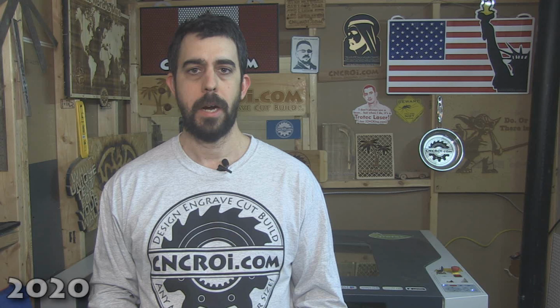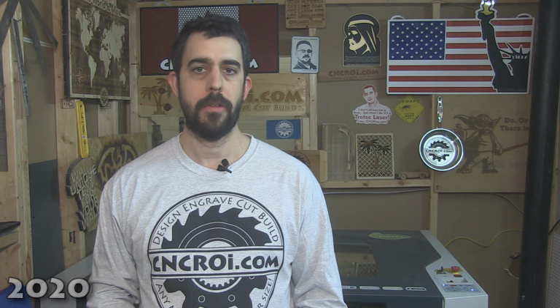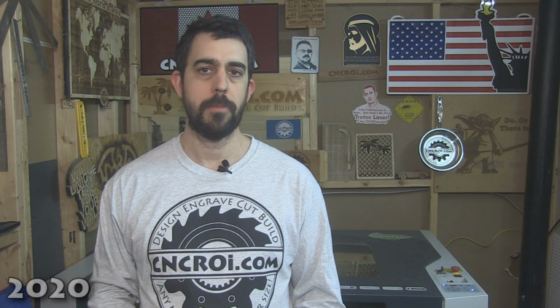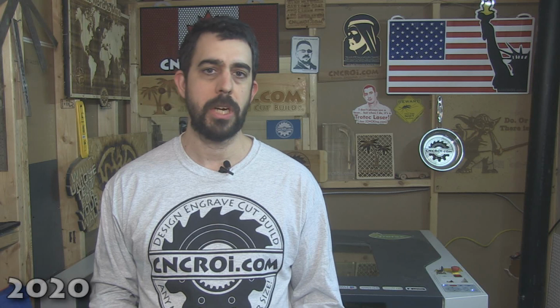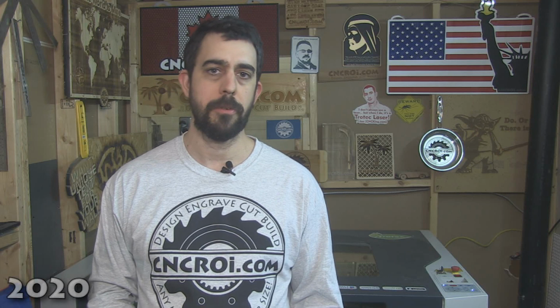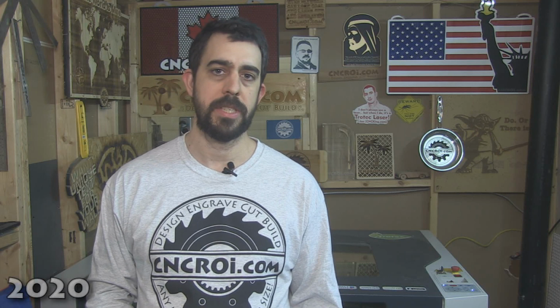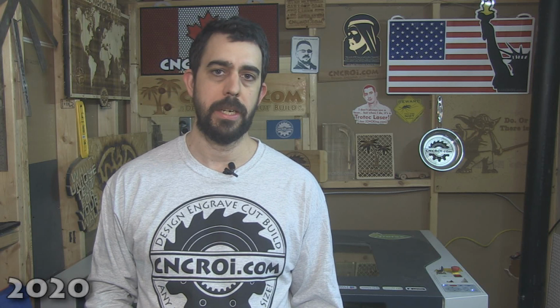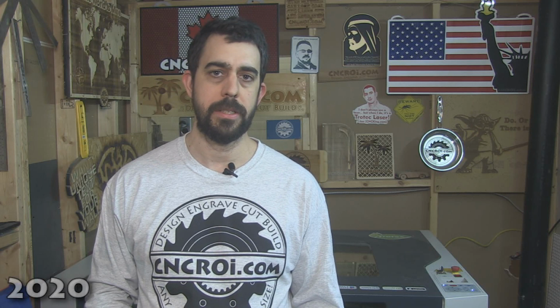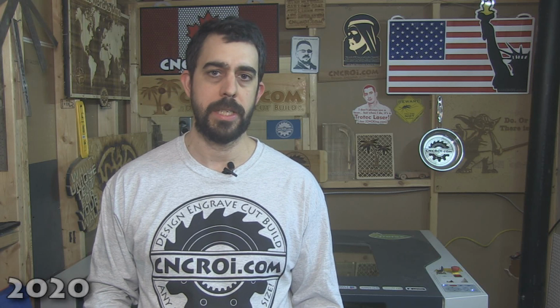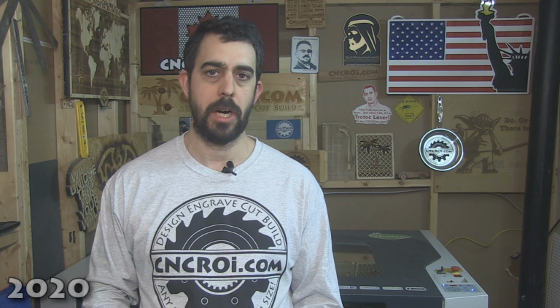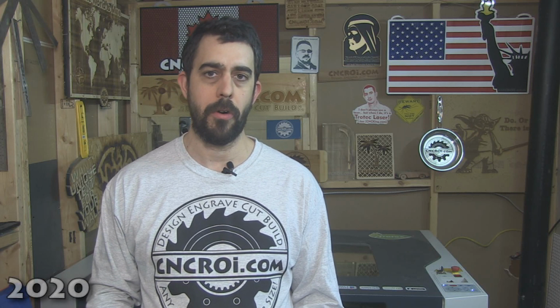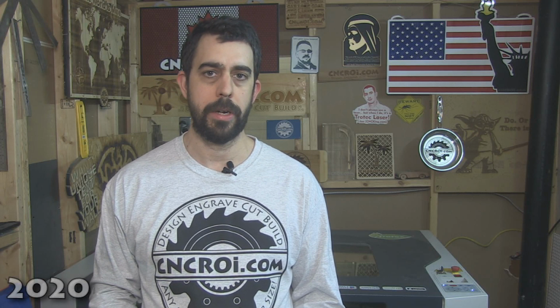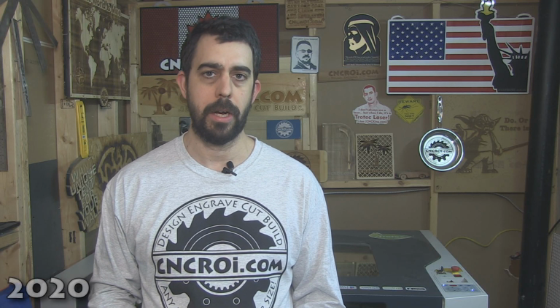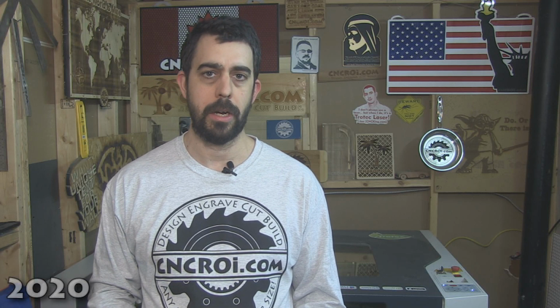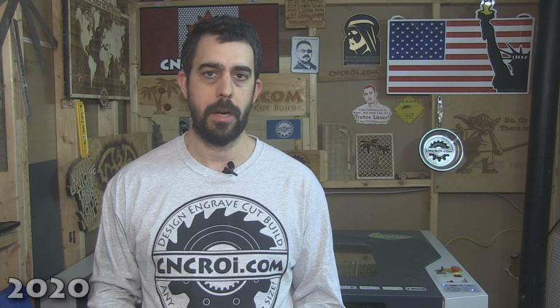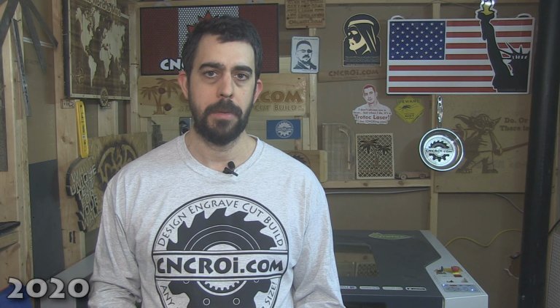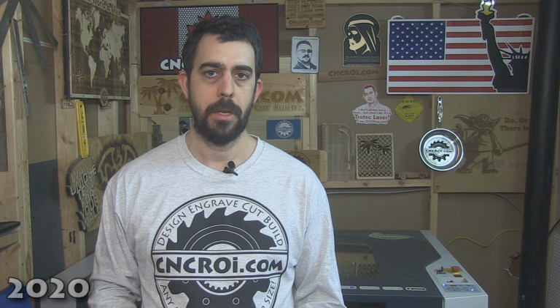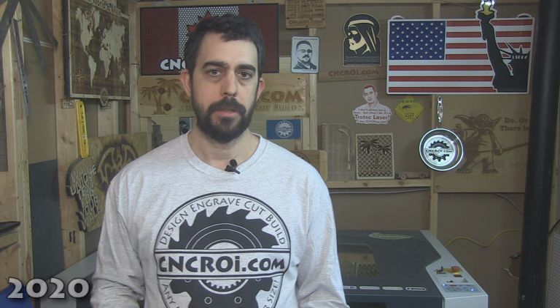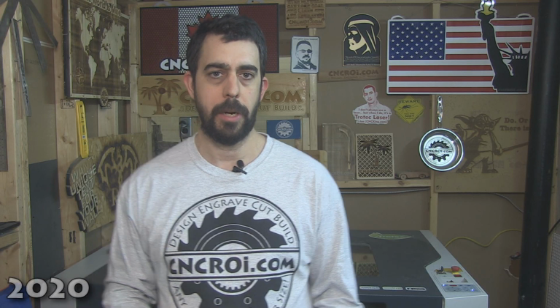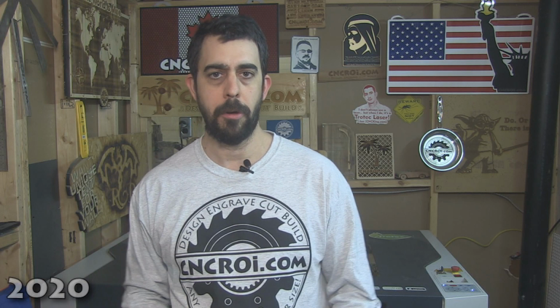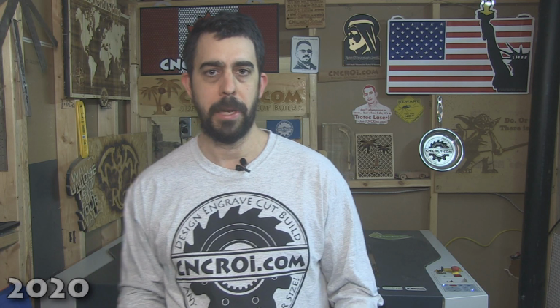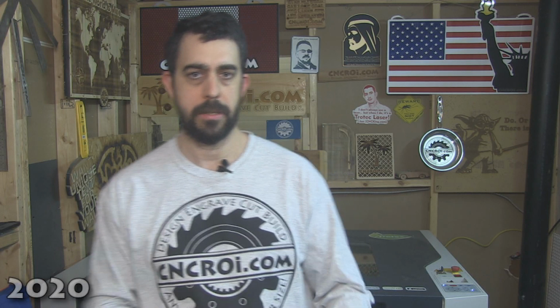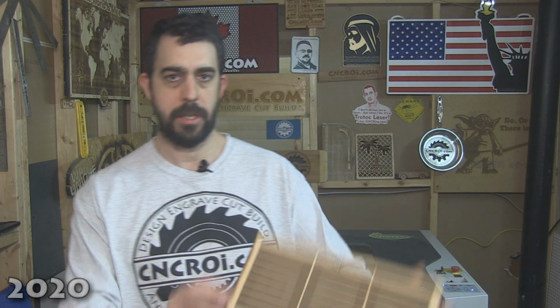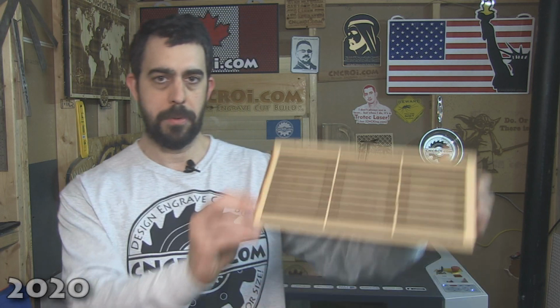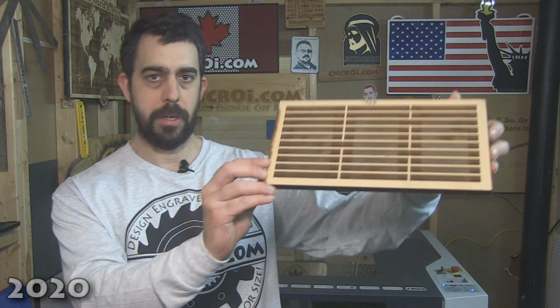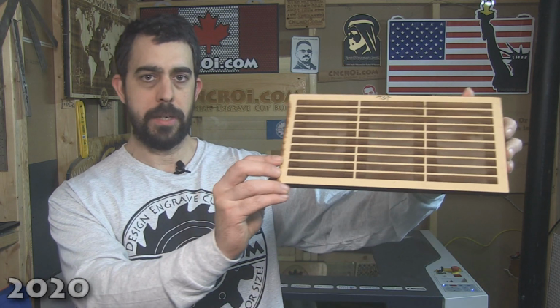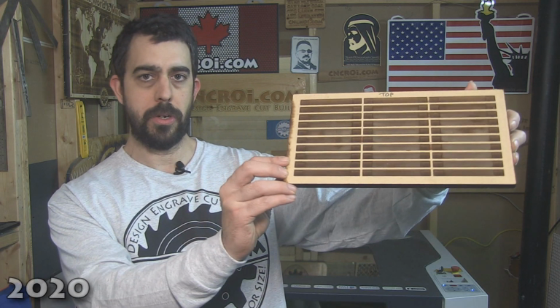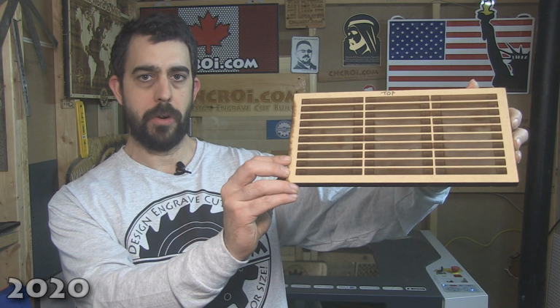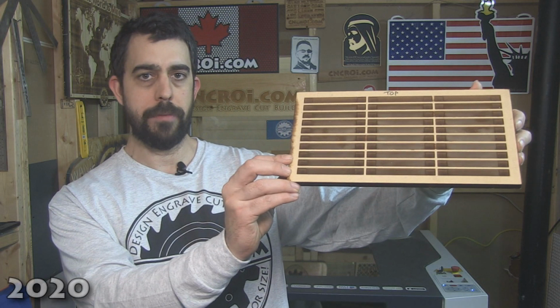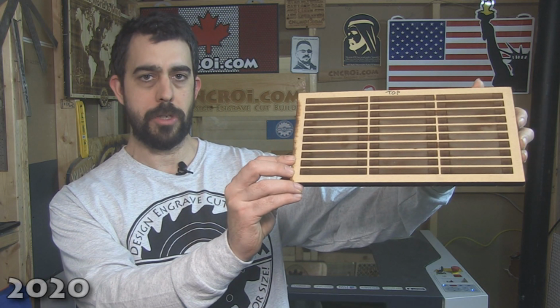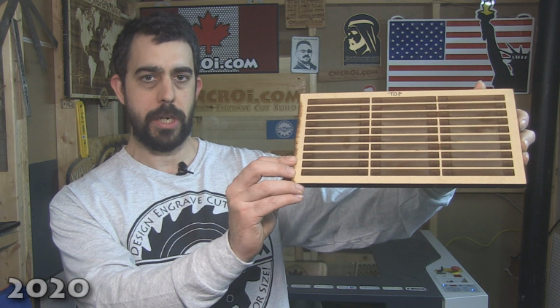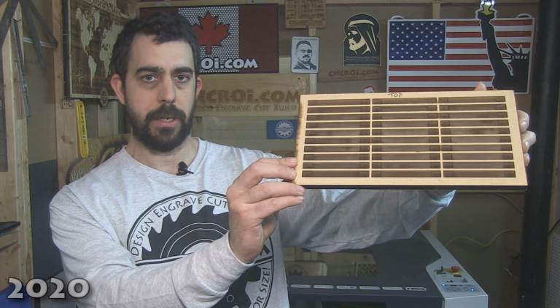Hi there, I'm John from CNCRI.com, and today we're going to make a simple laser engraved jig.